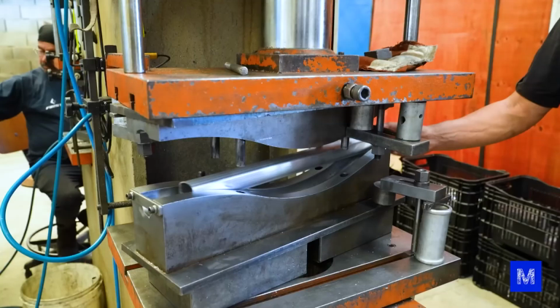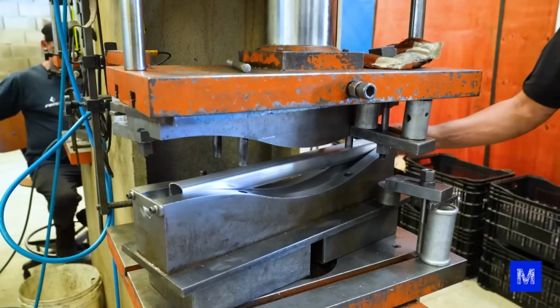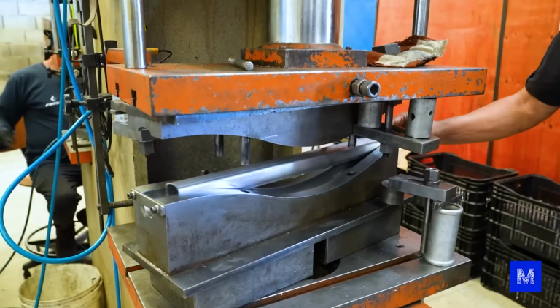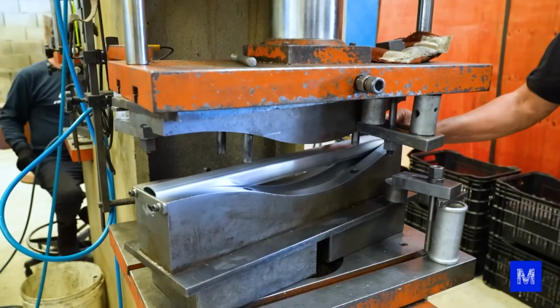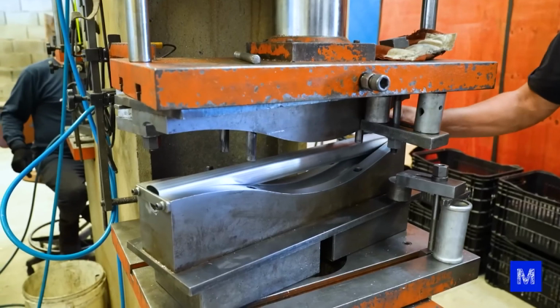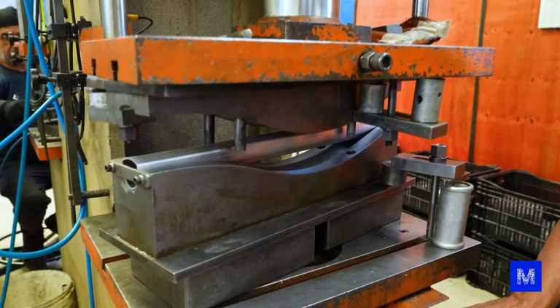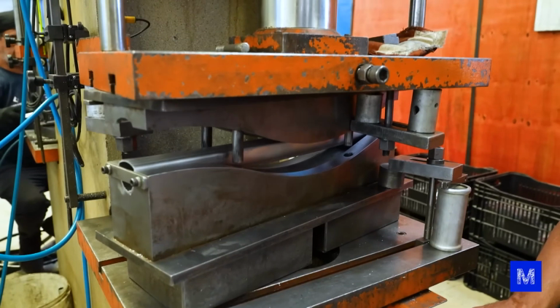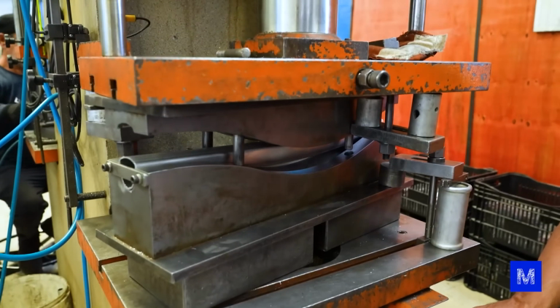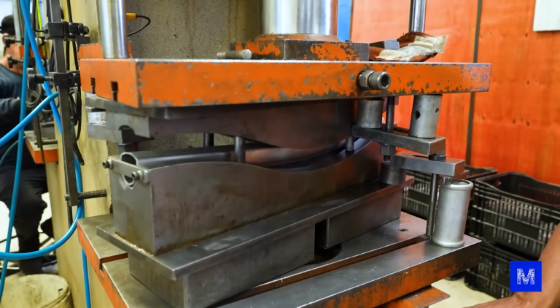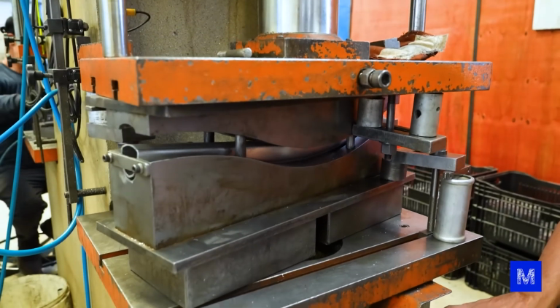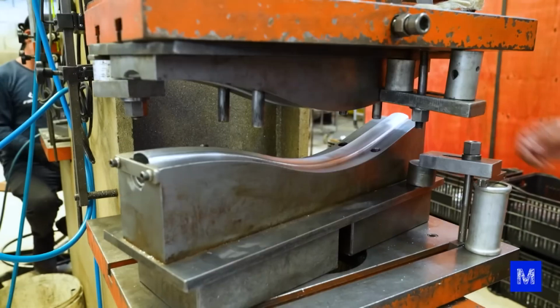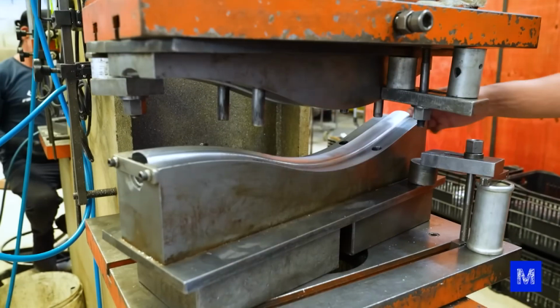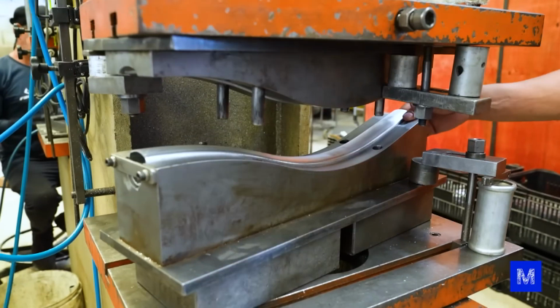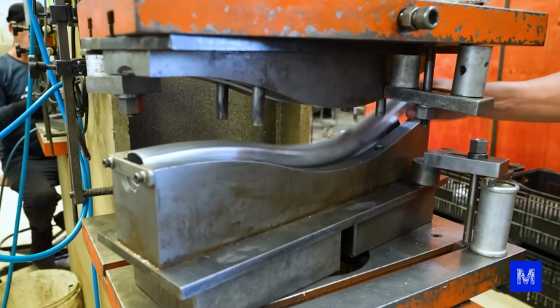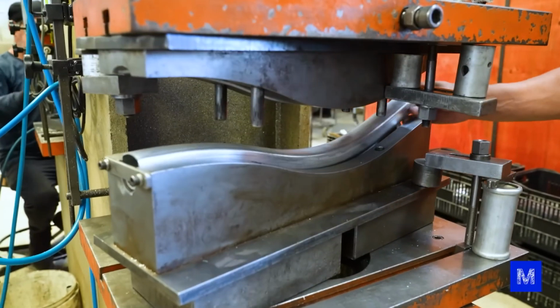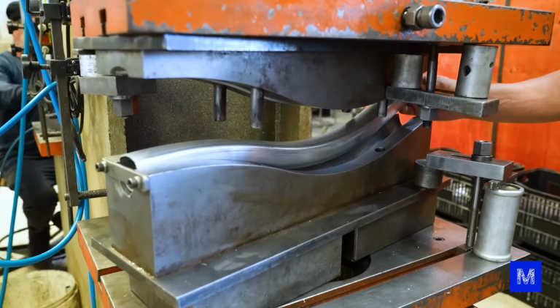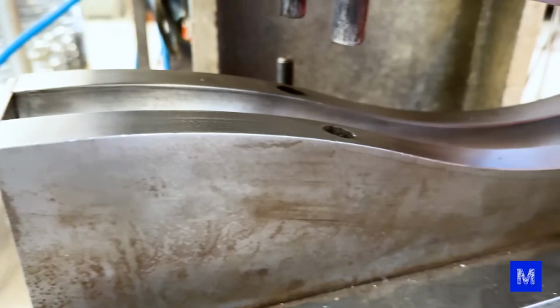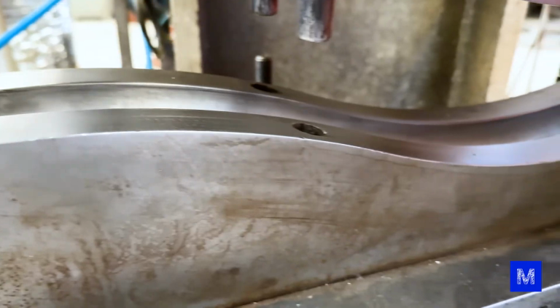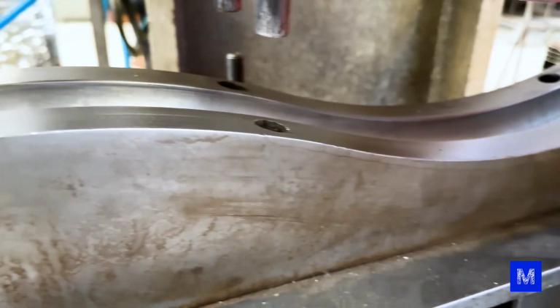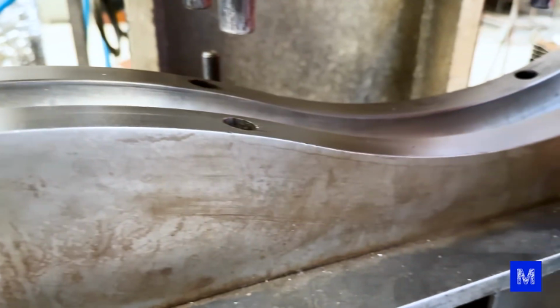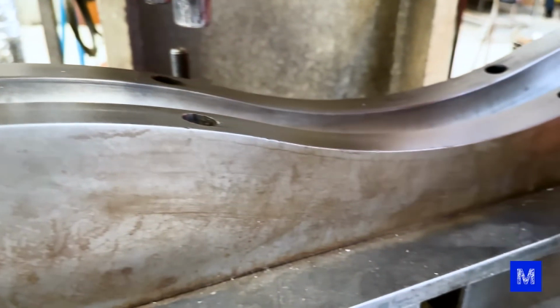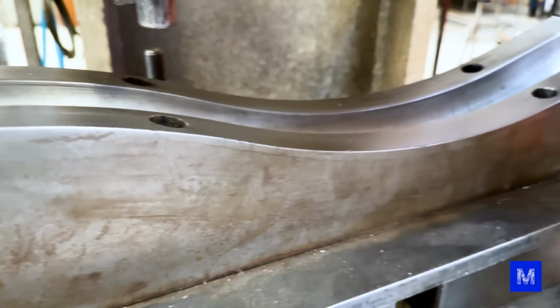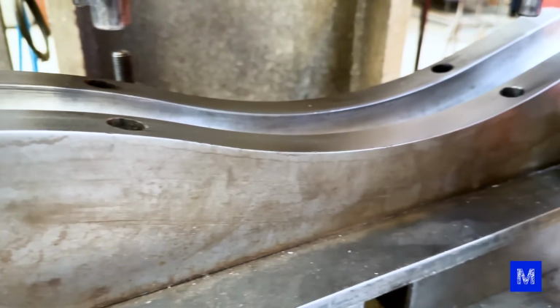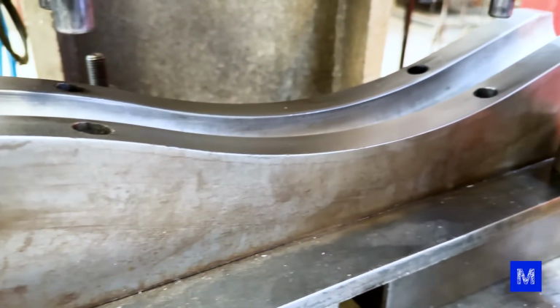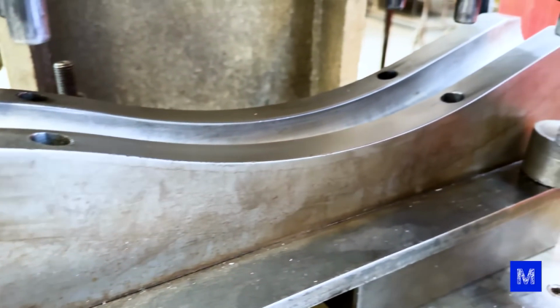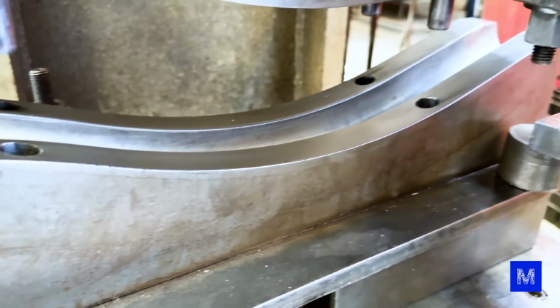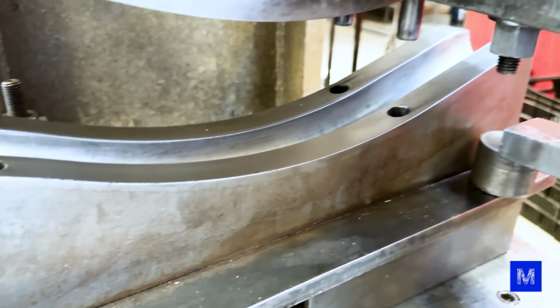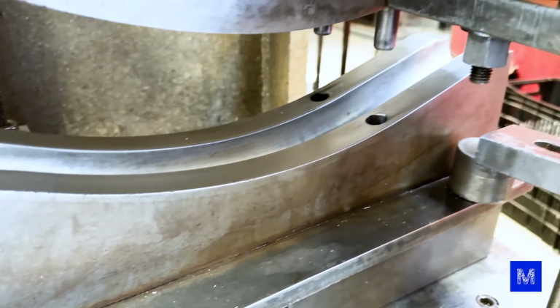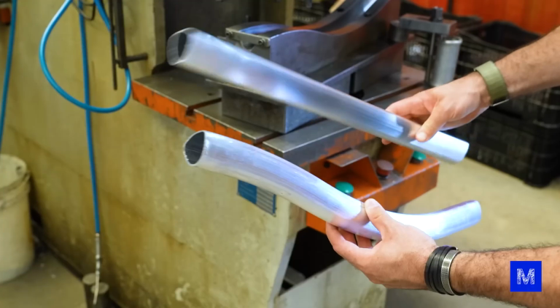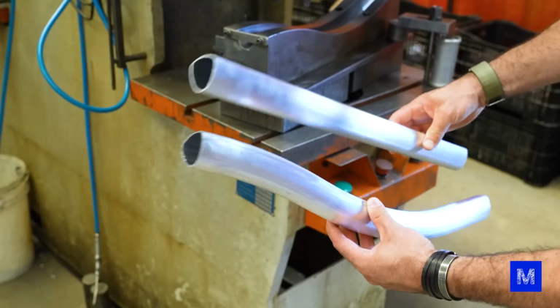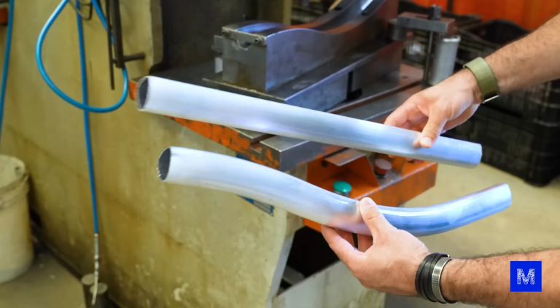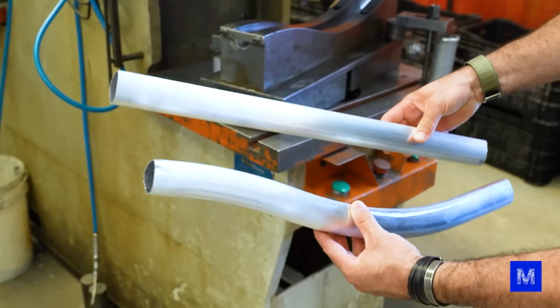Some pipes, for example, will be bent. This is done on a steel base attached to a hydraulic press.